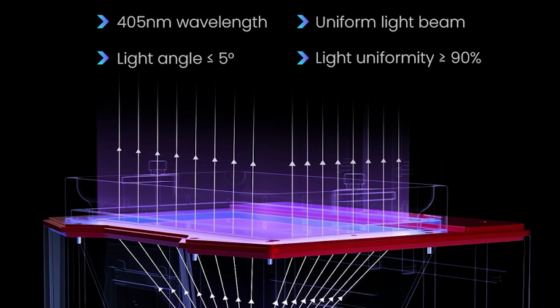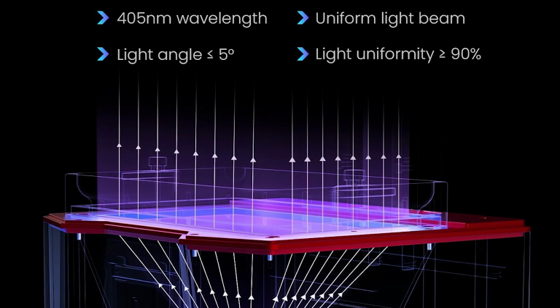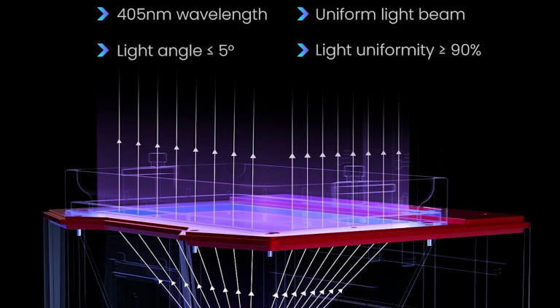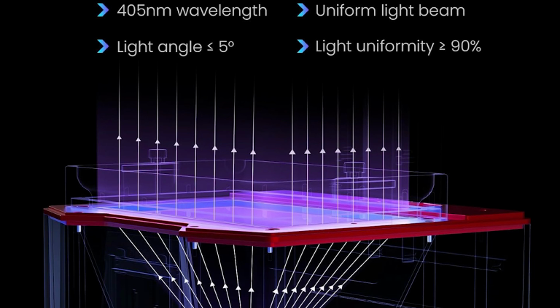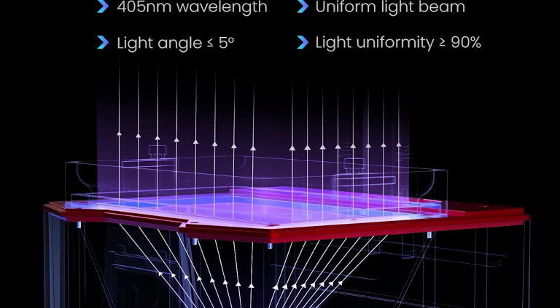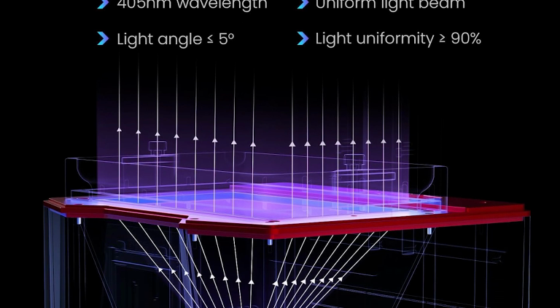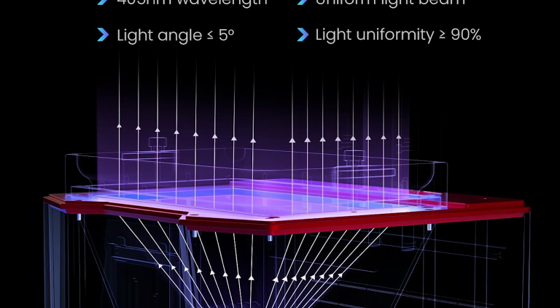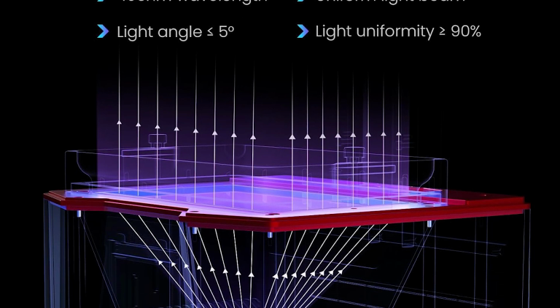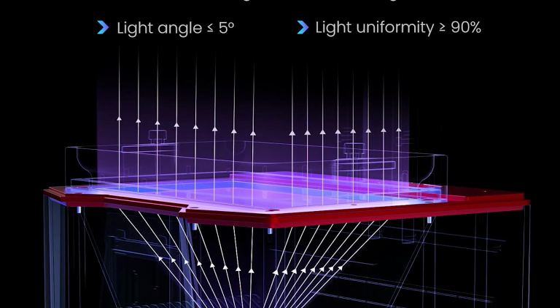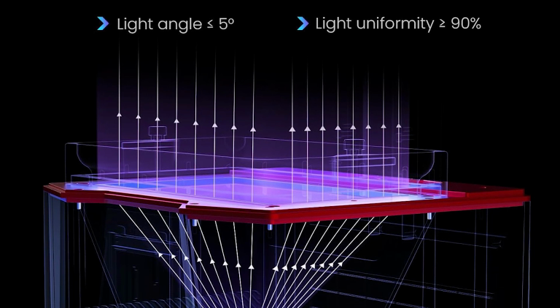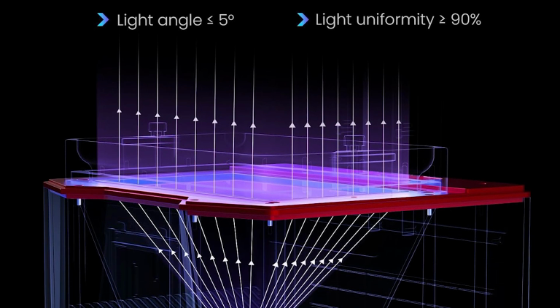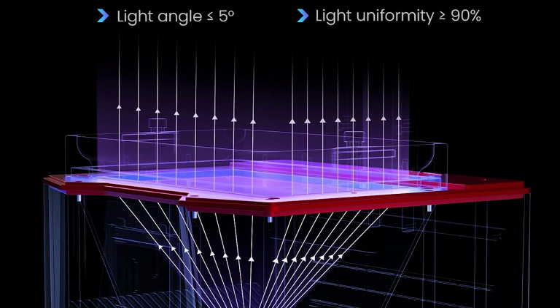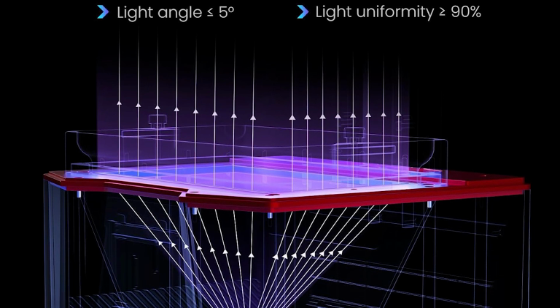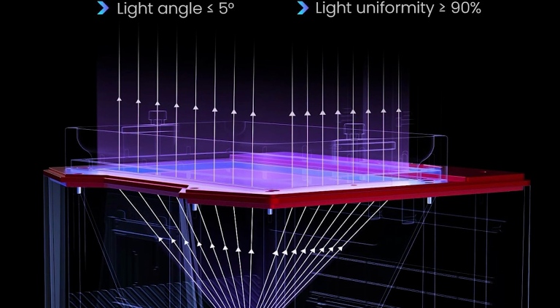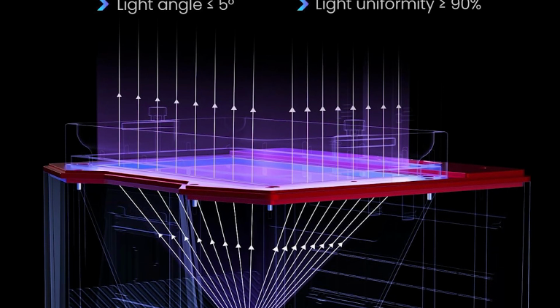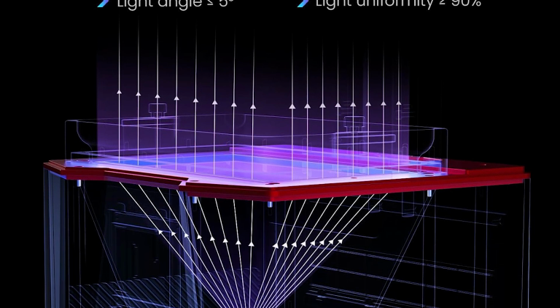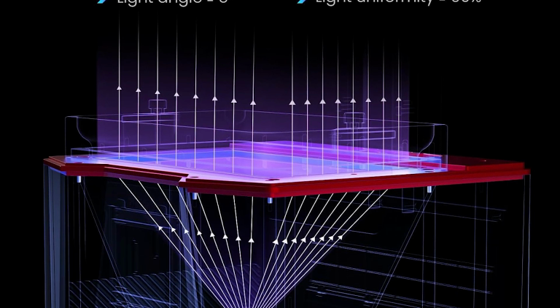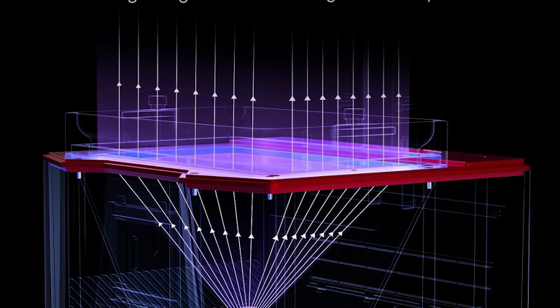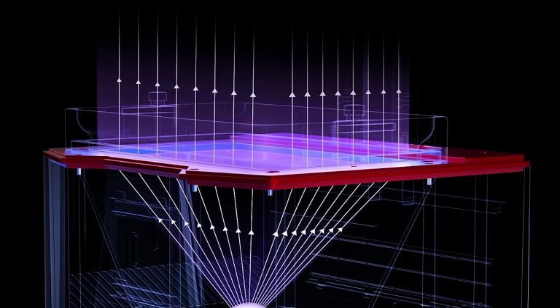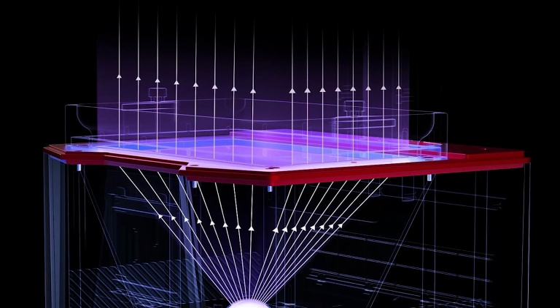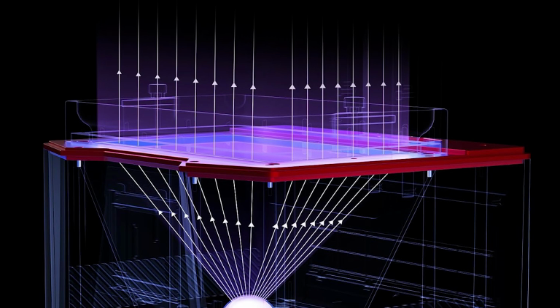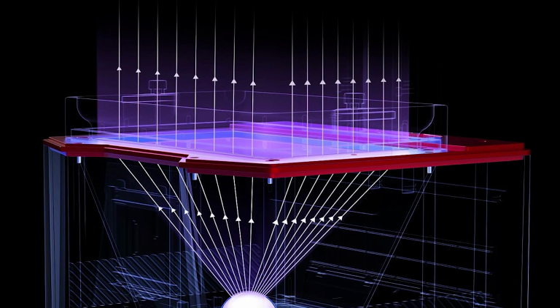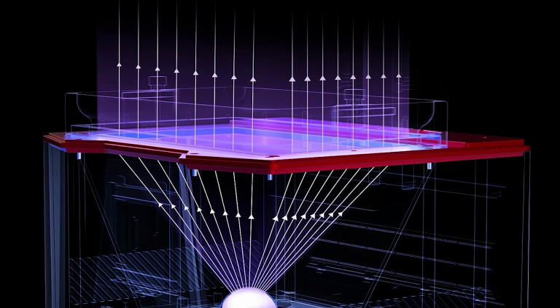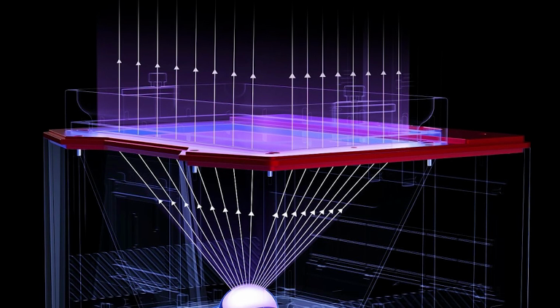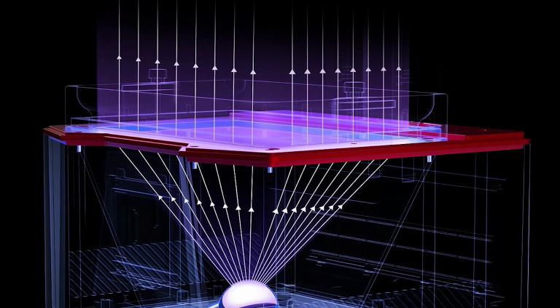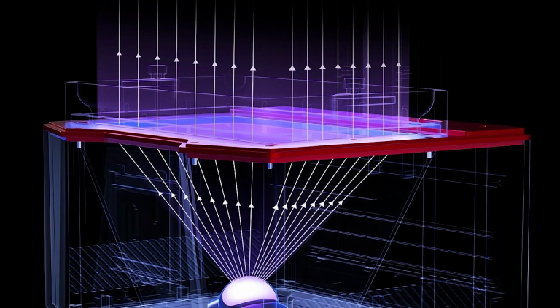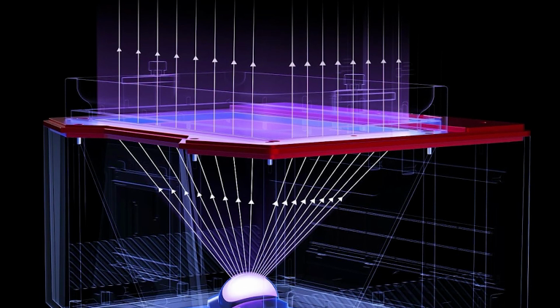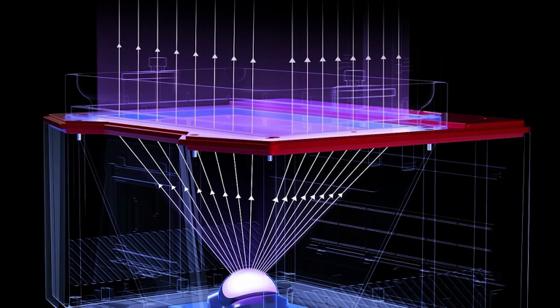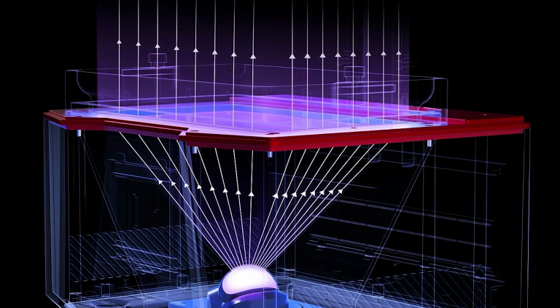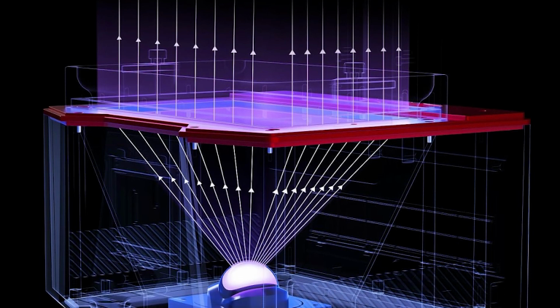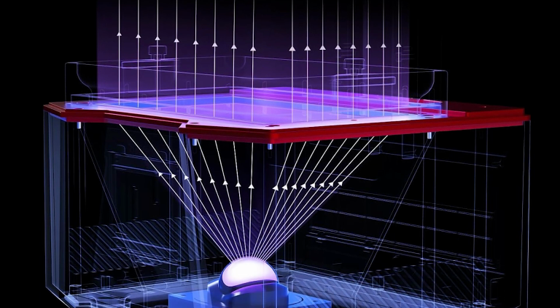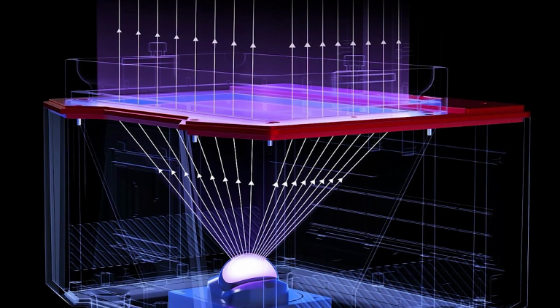With an XY resolution of 19x24 micrometers, allowing for the creation of intricate models that stand out with exceptional clarity.